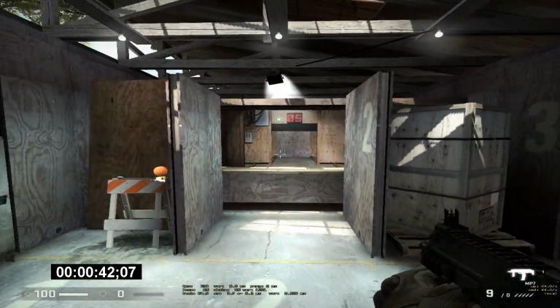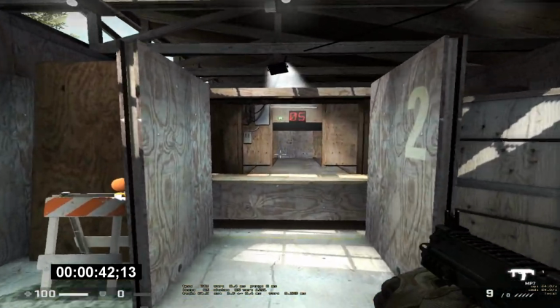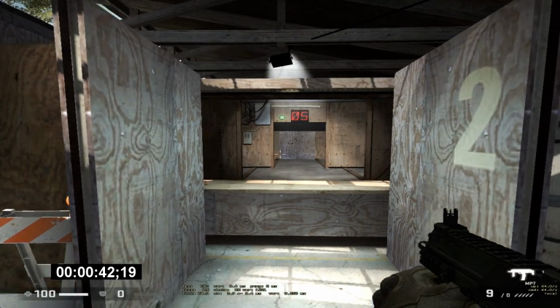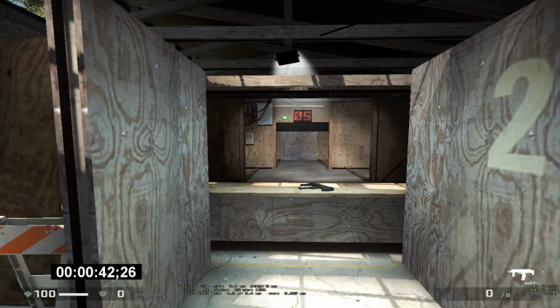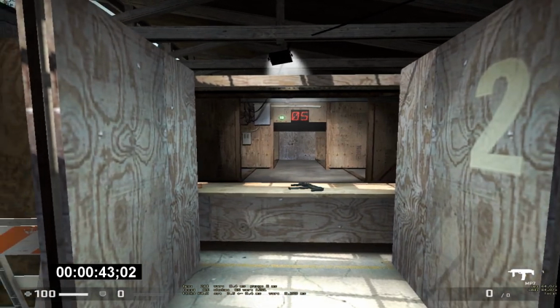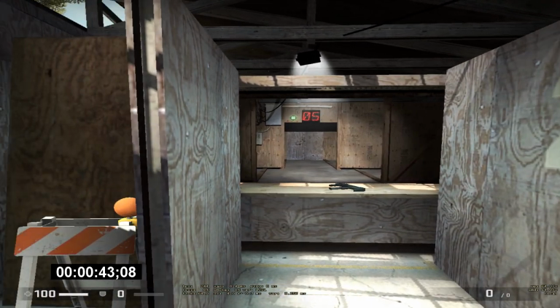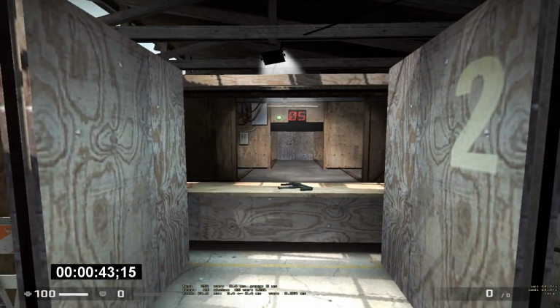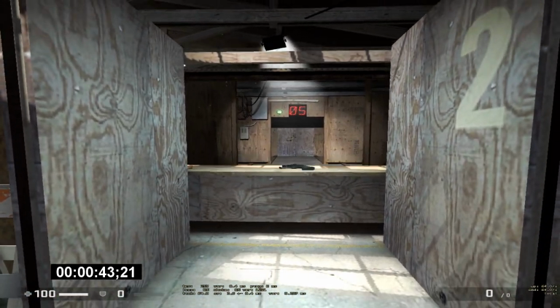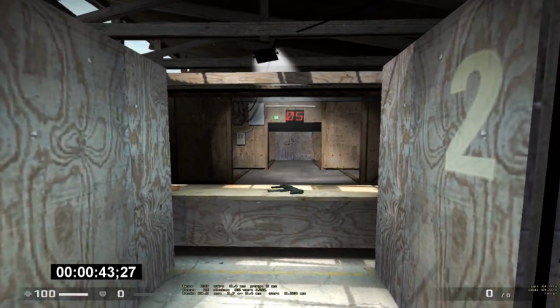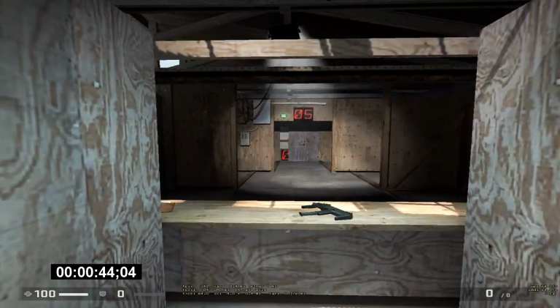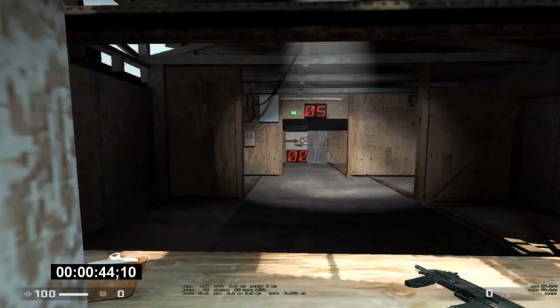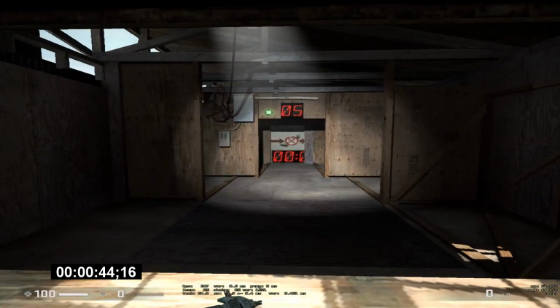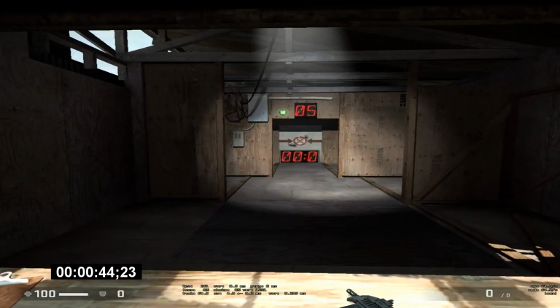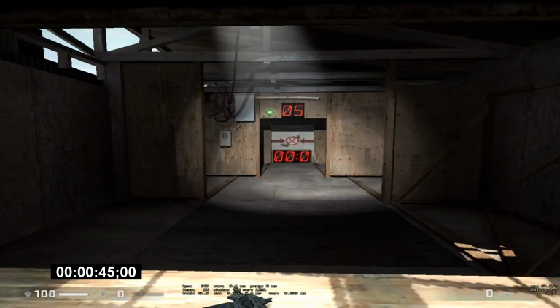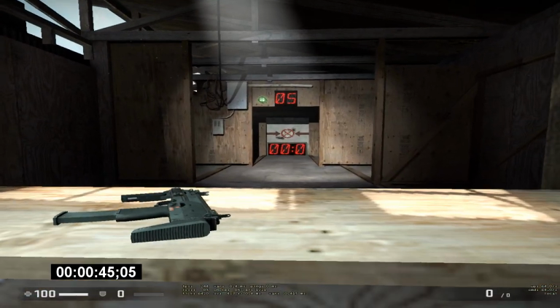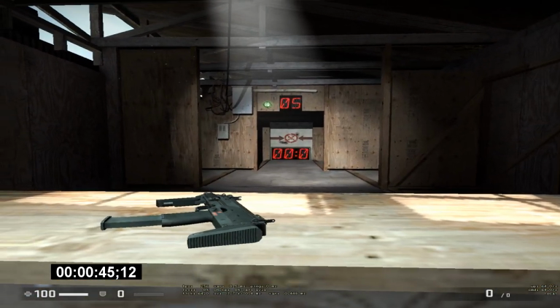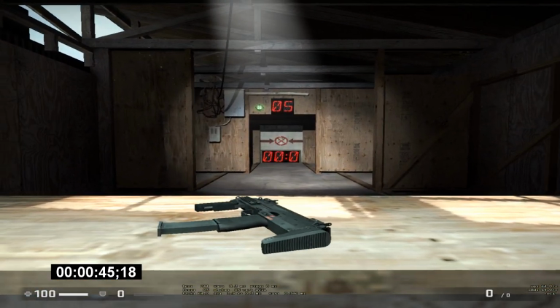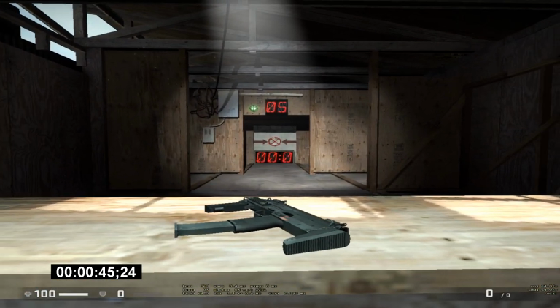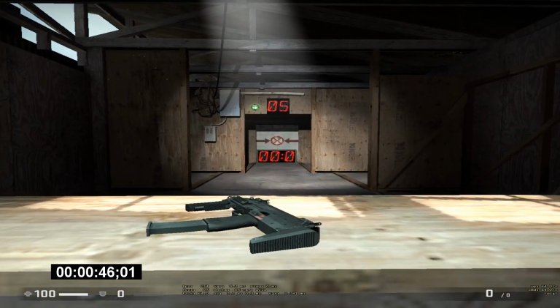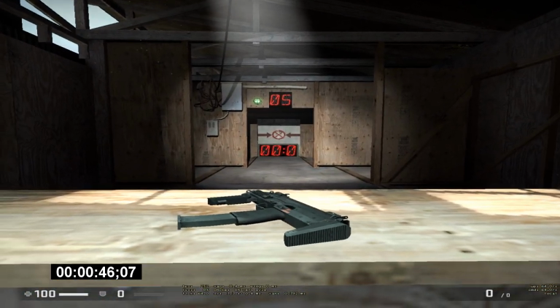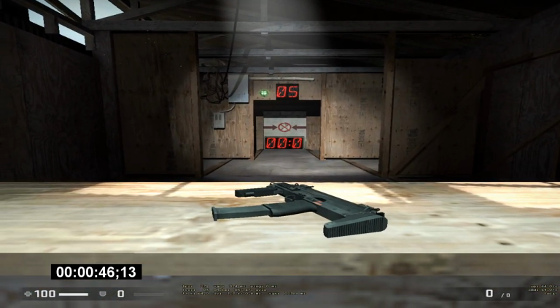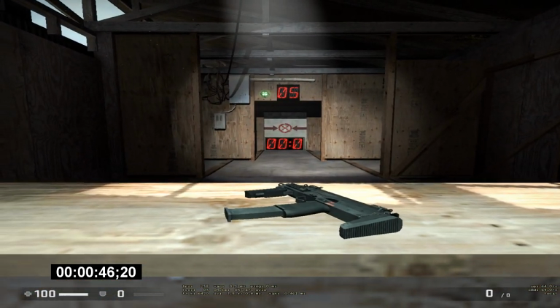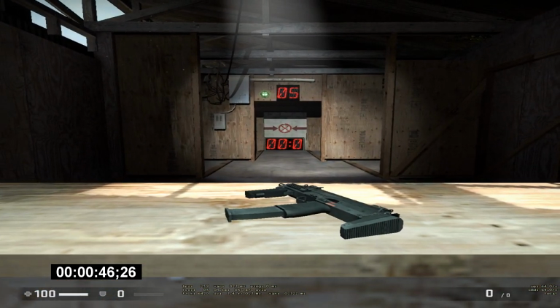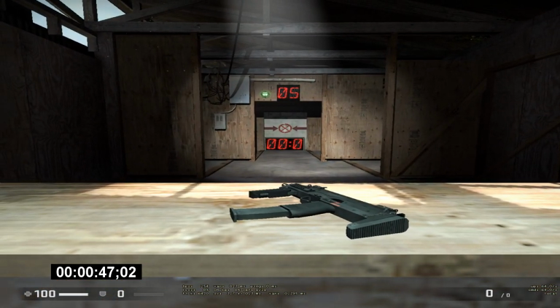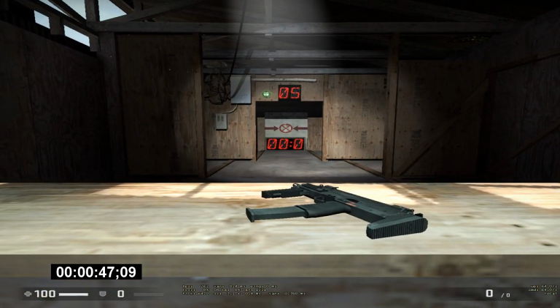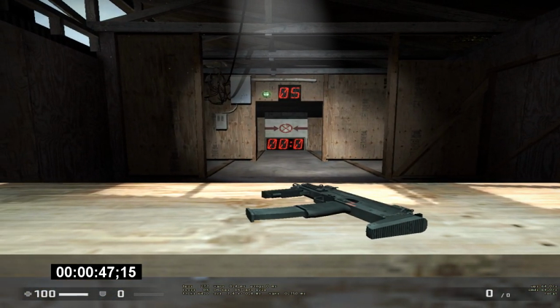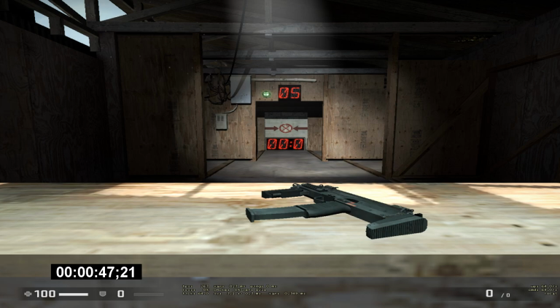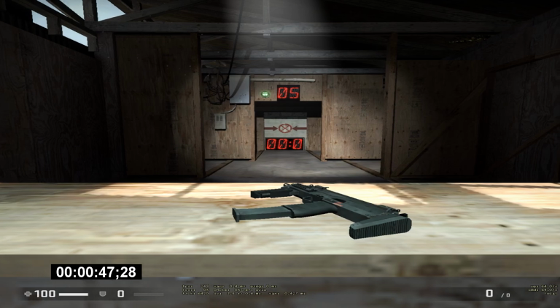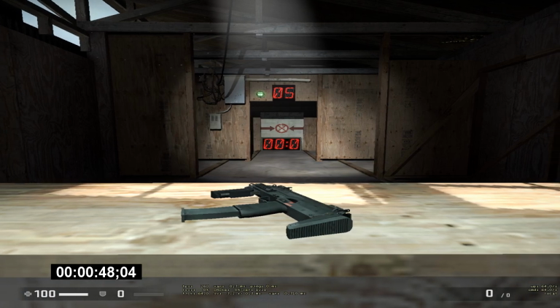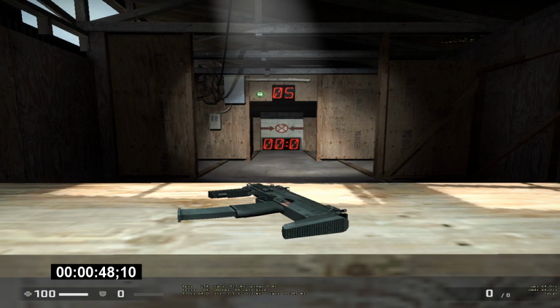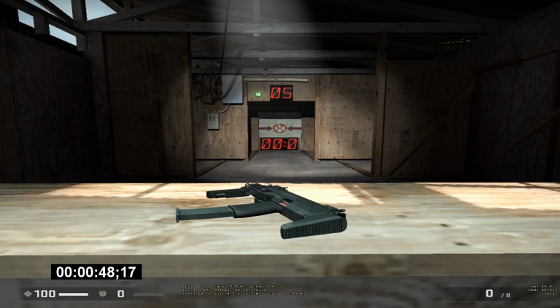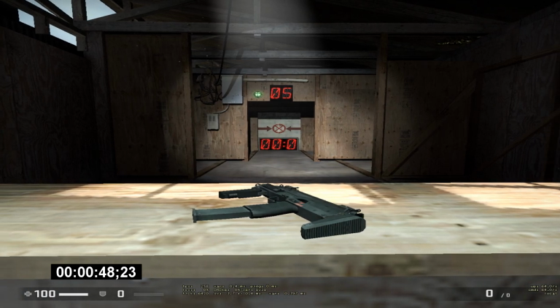Nice work with those wooden terrorists. For this next test, we need you to hit that target. Fire in short controlled bursts.